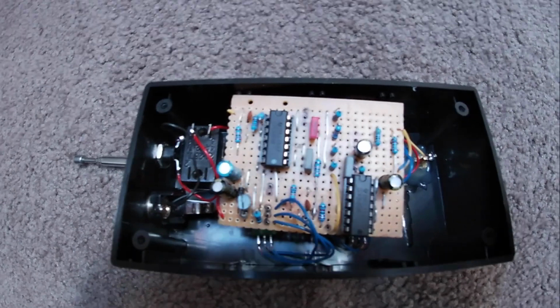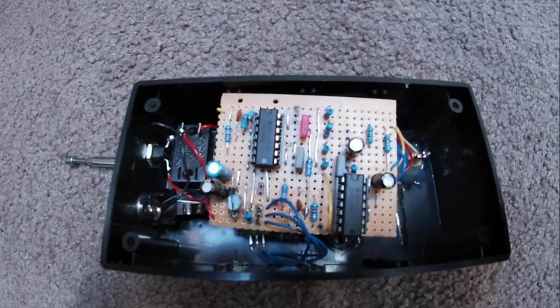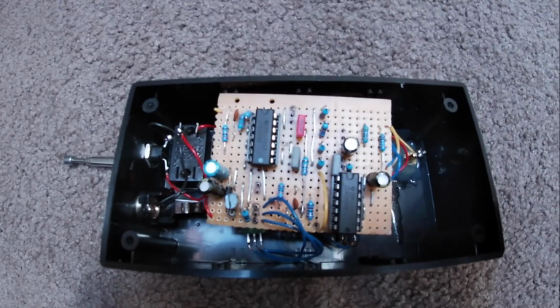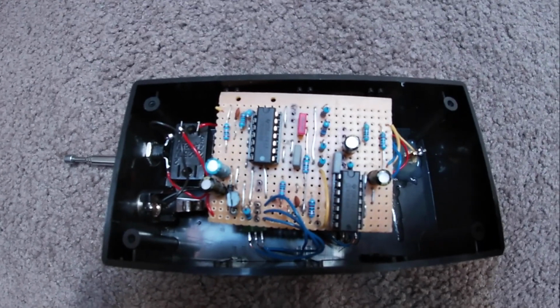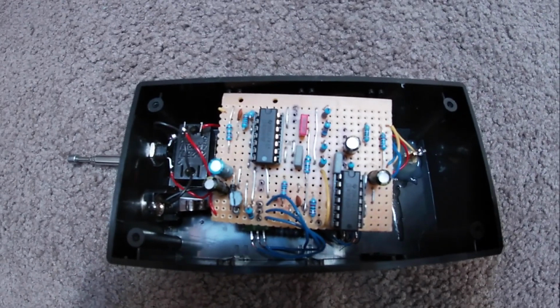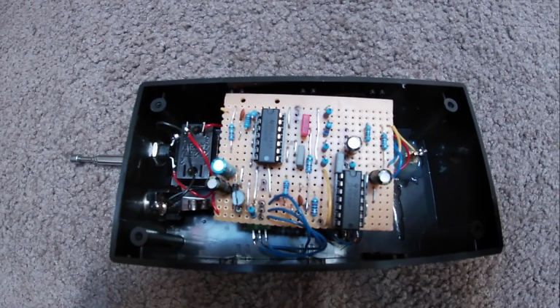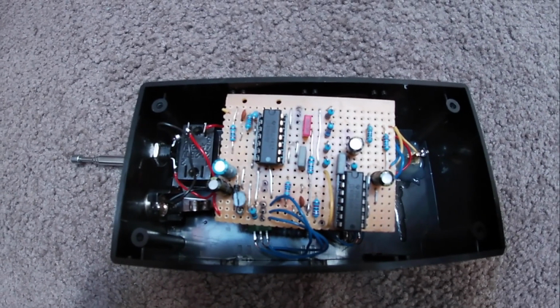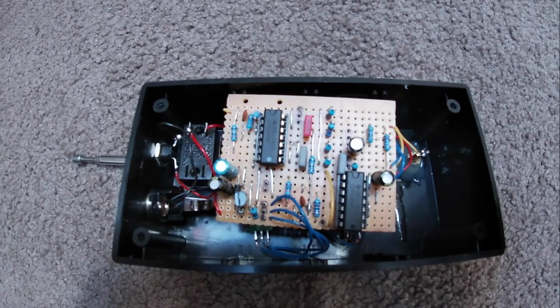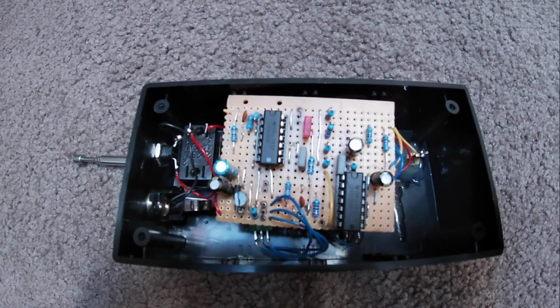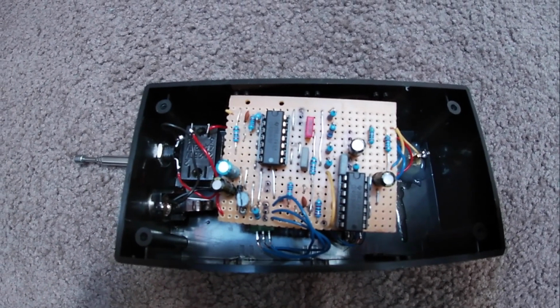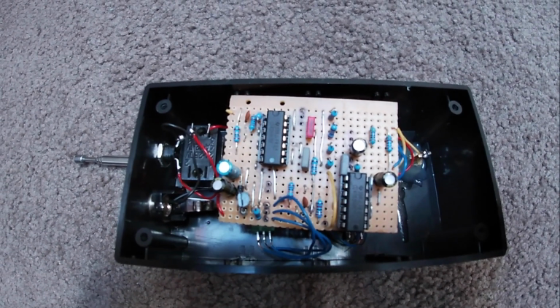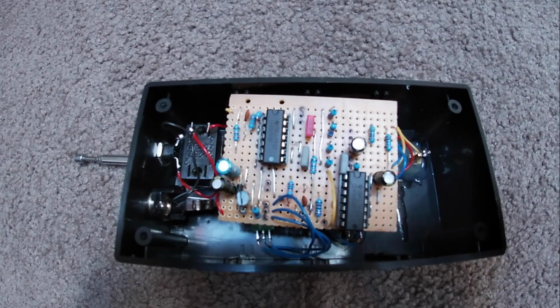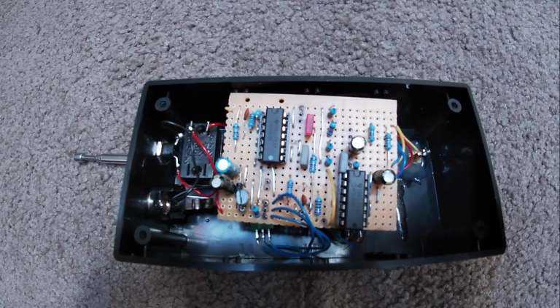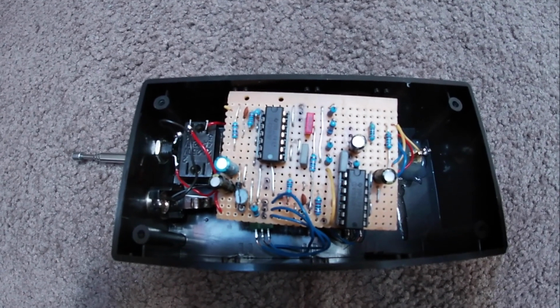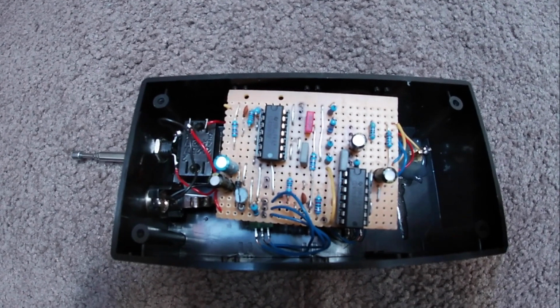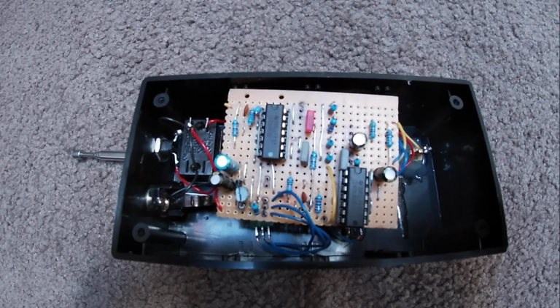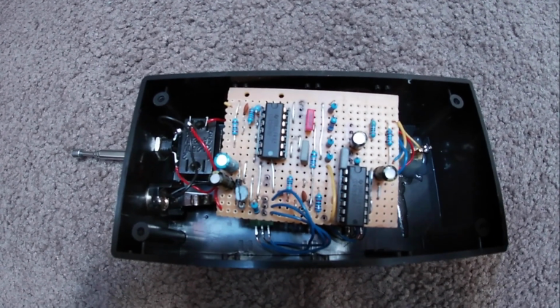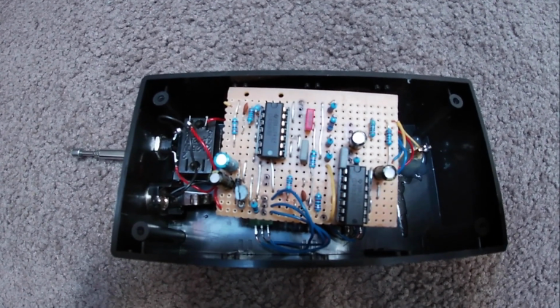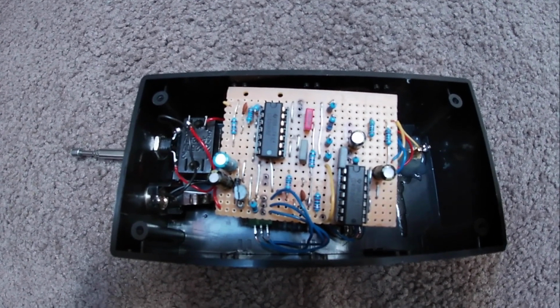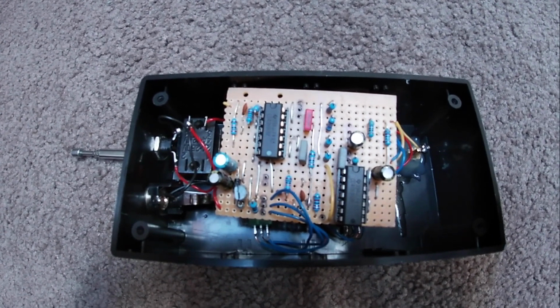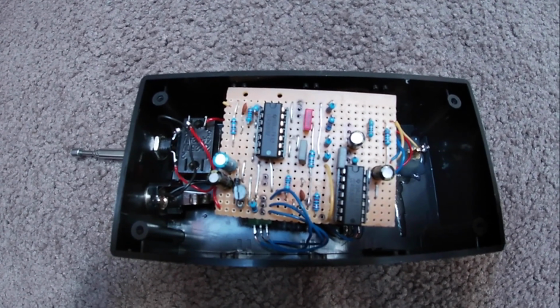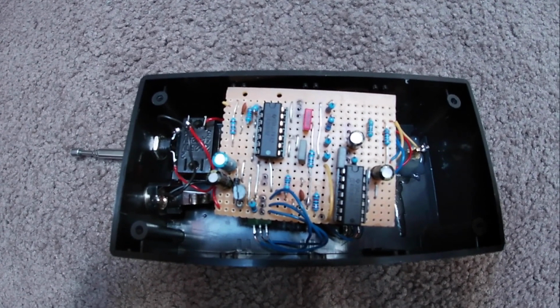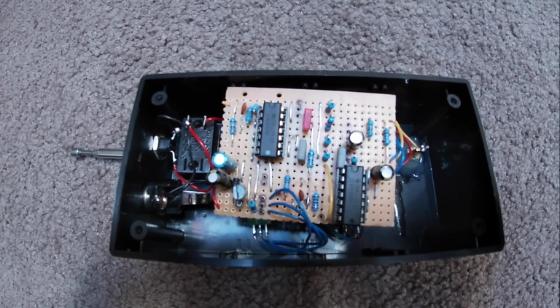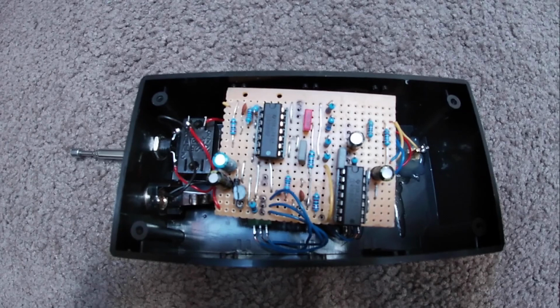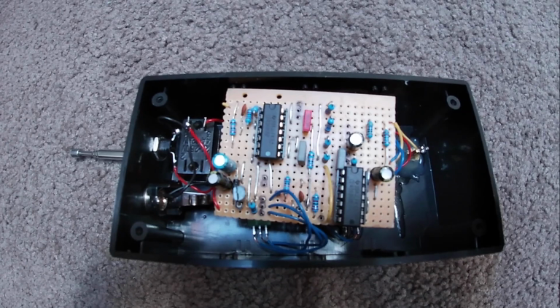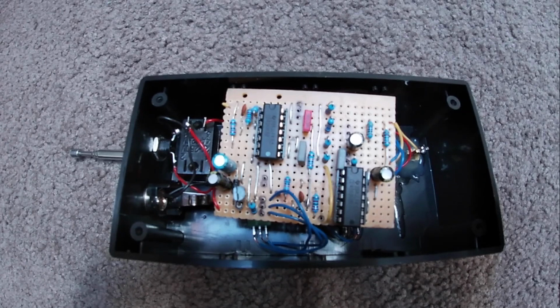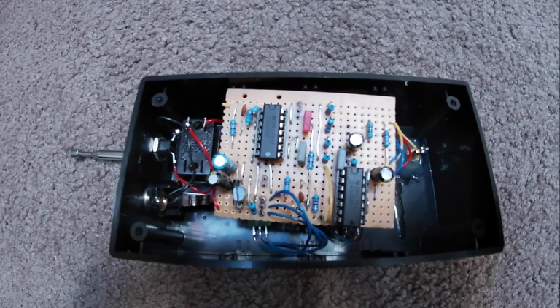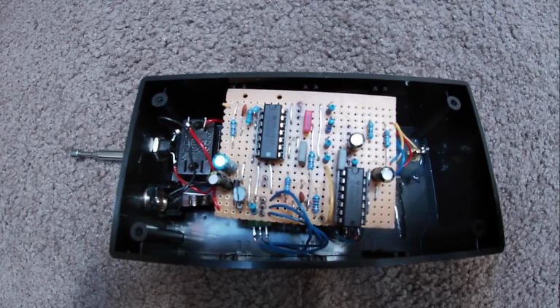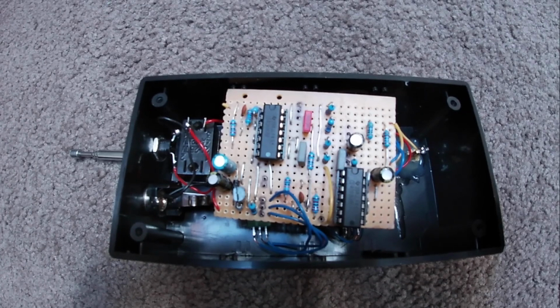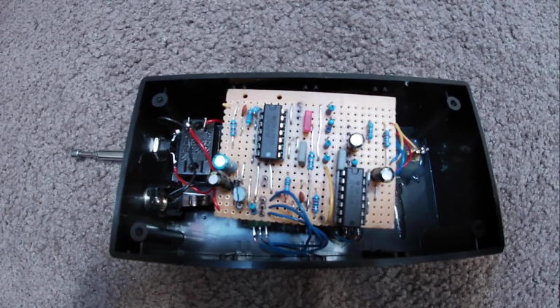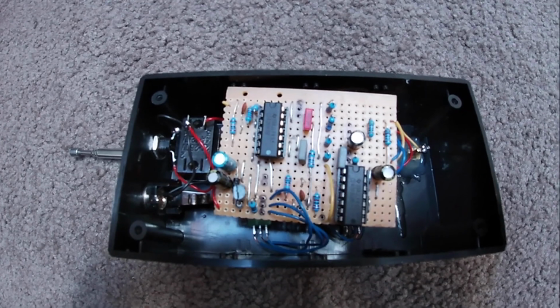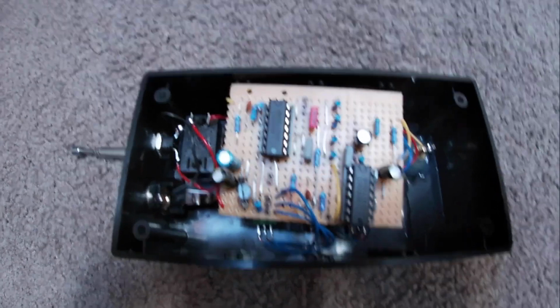Okay, I'm going to do a short demo of how this thing sounds.